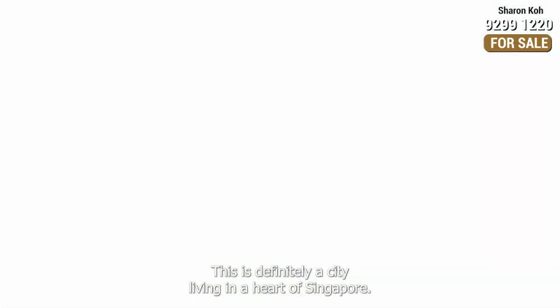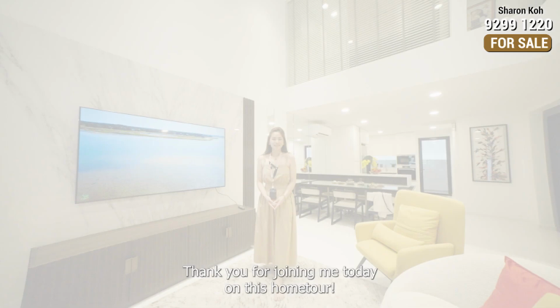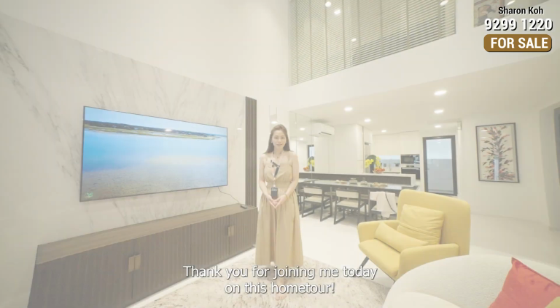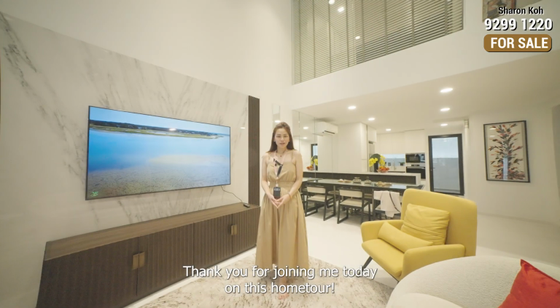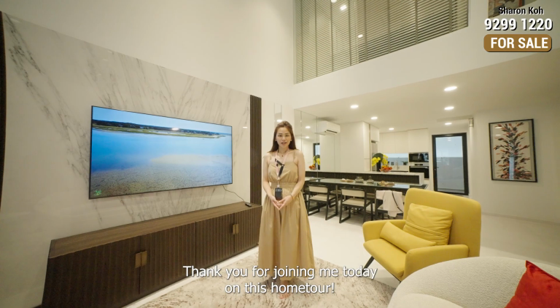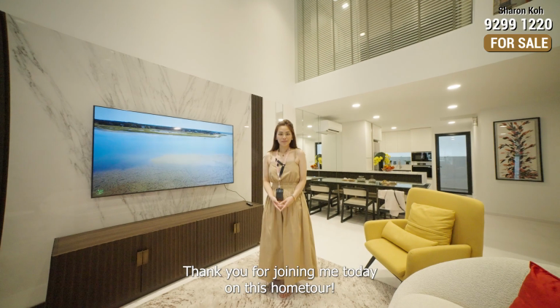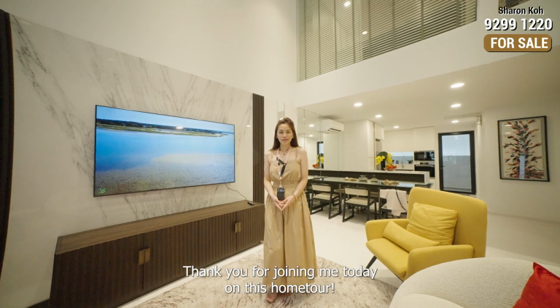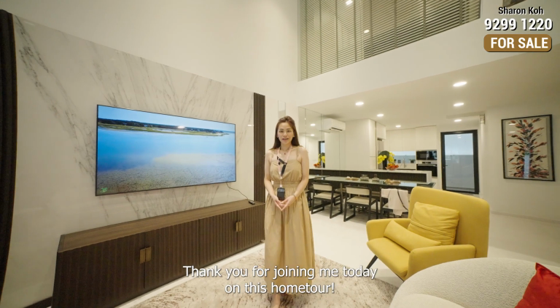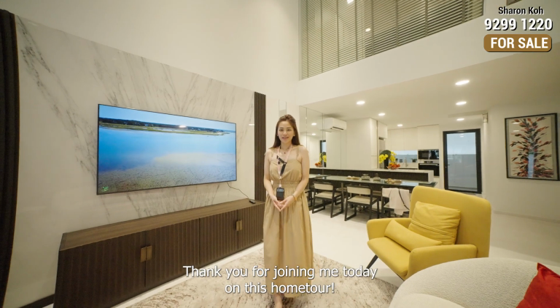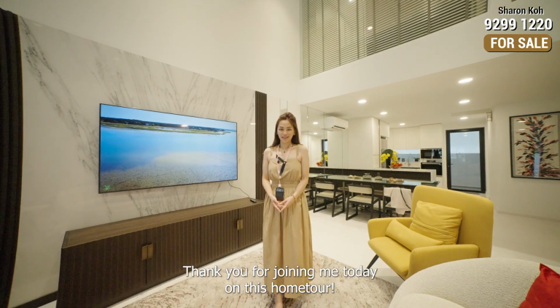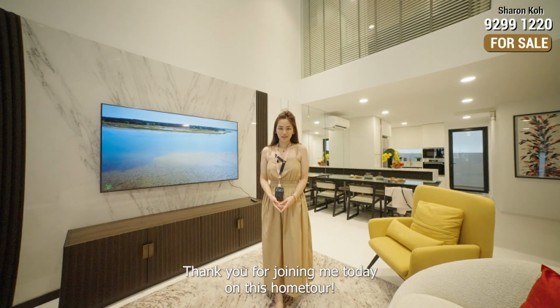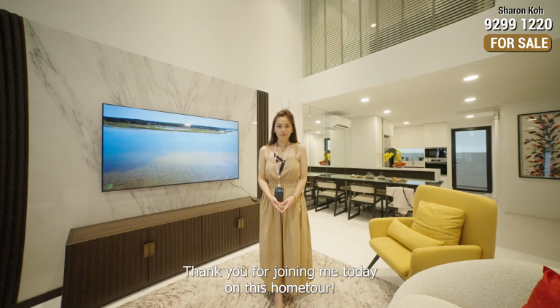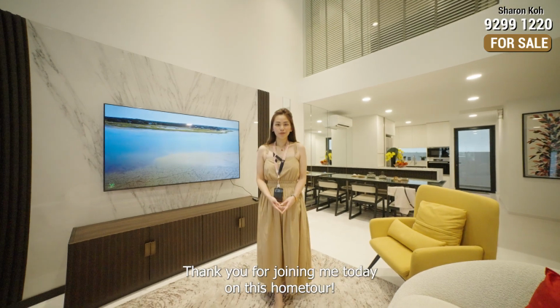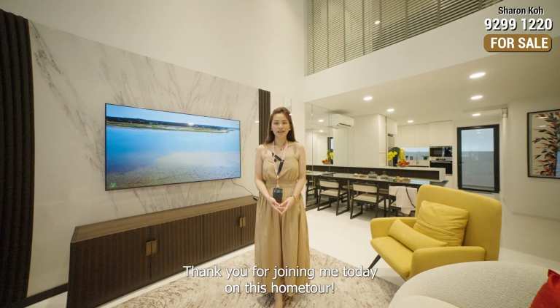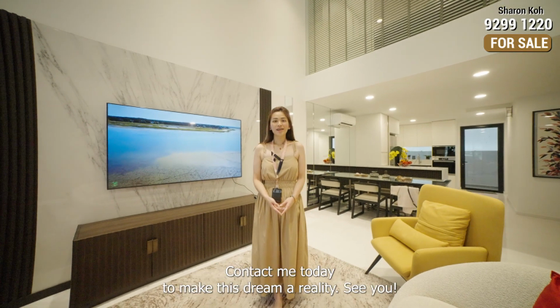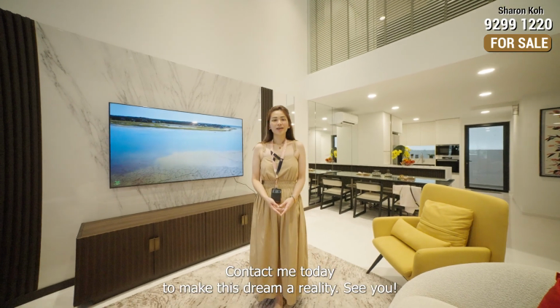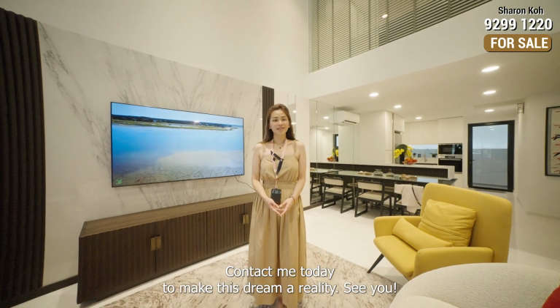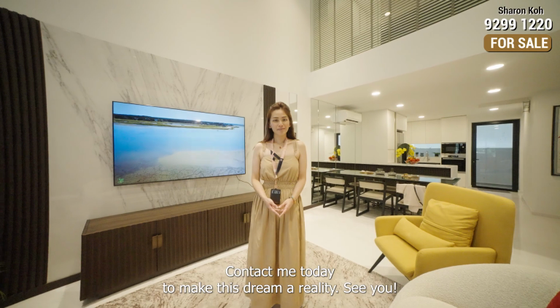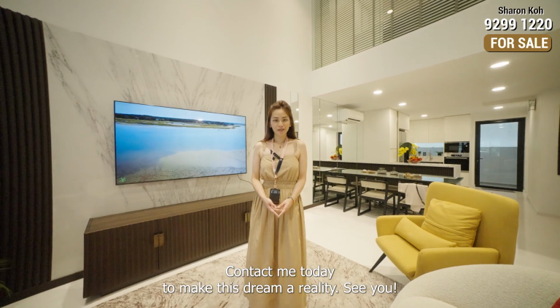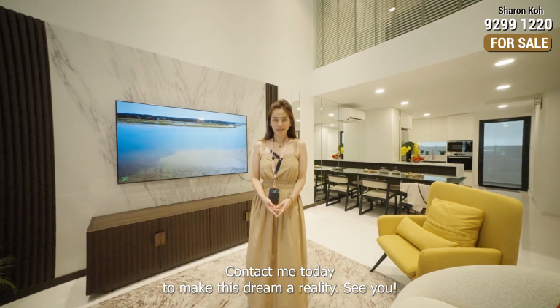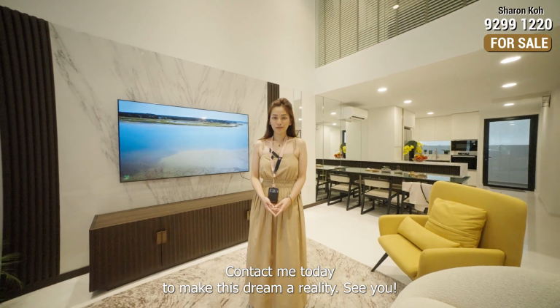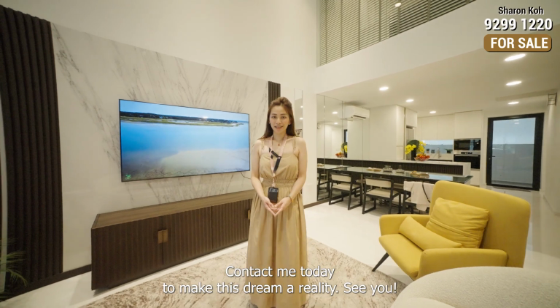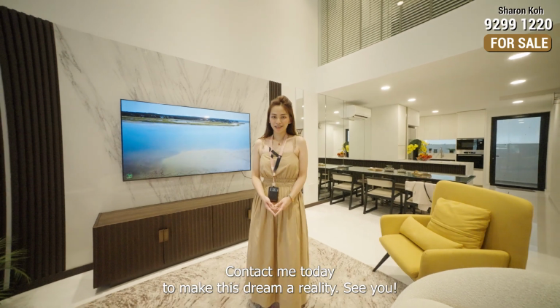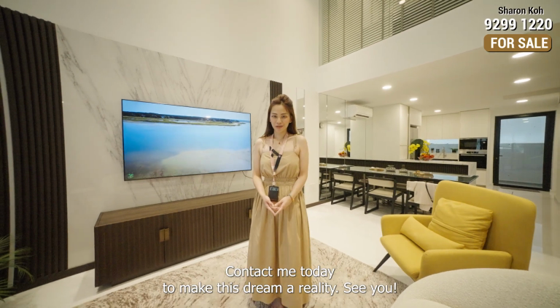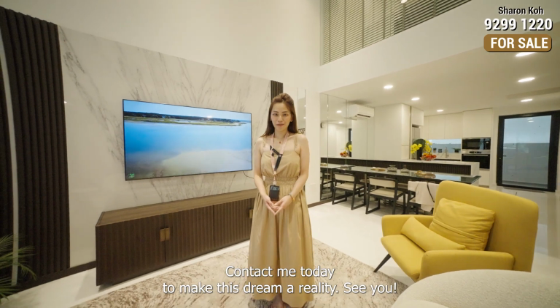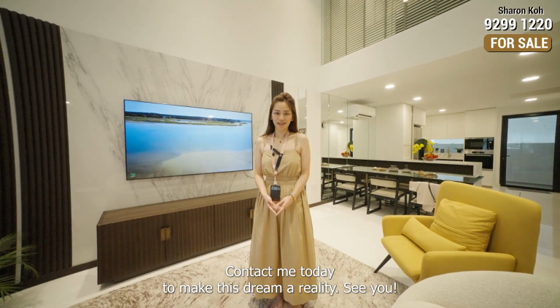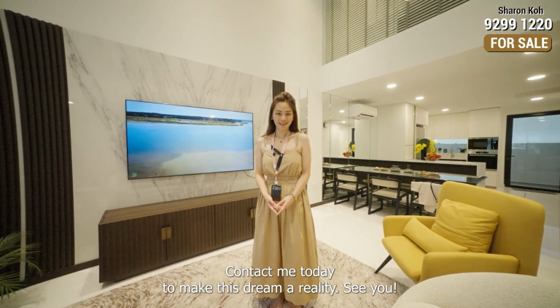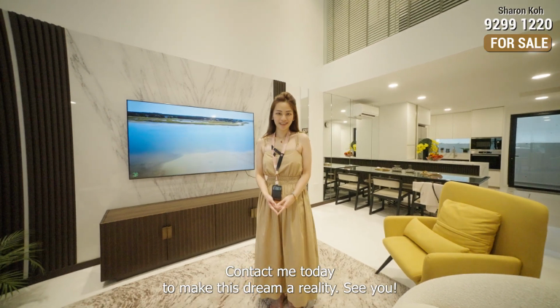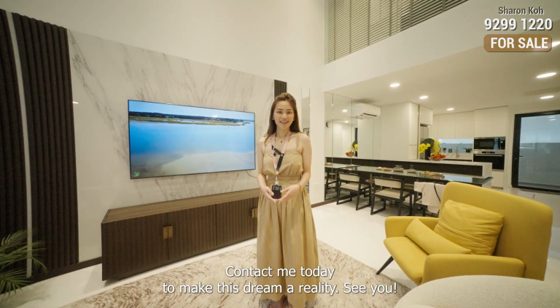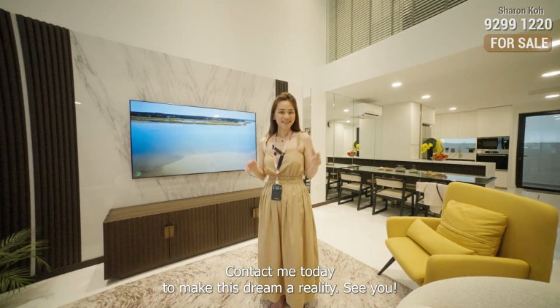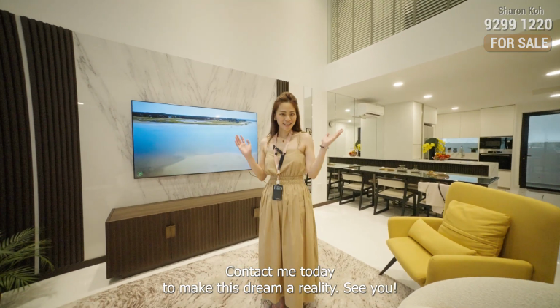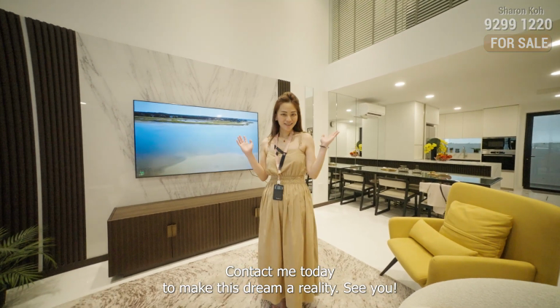Thank you for joining me today on this home tour. Contact me today to make this dream a reality. See you!